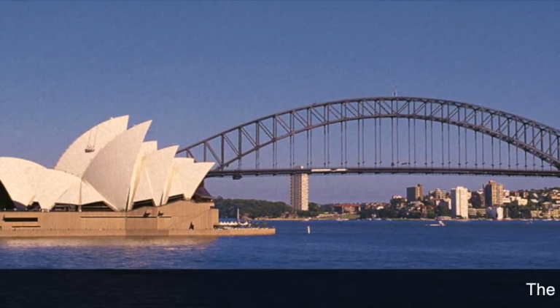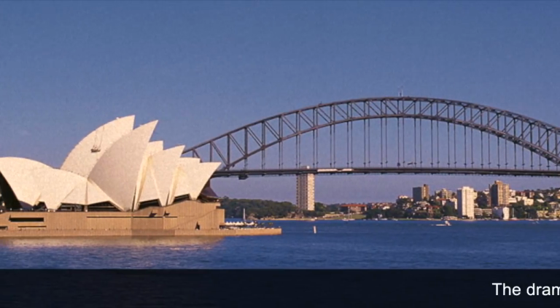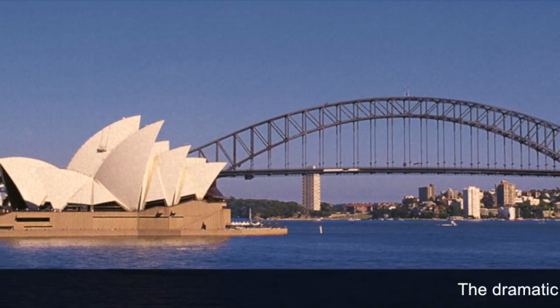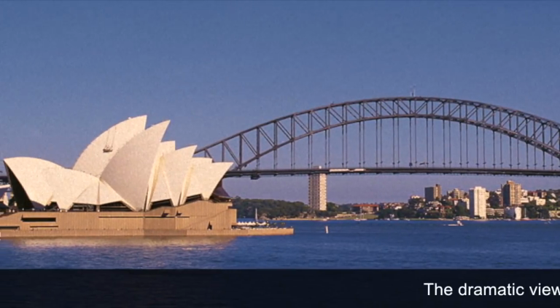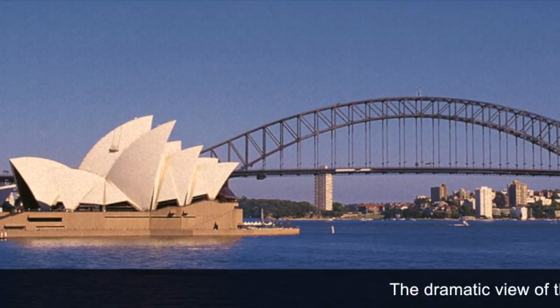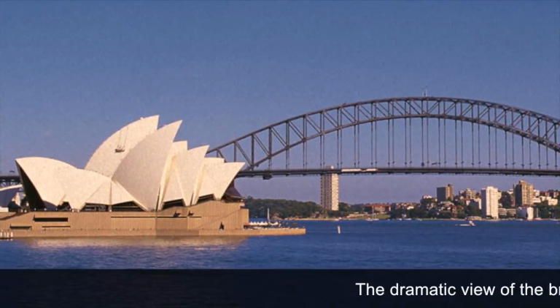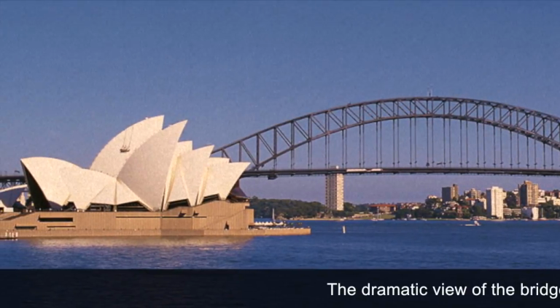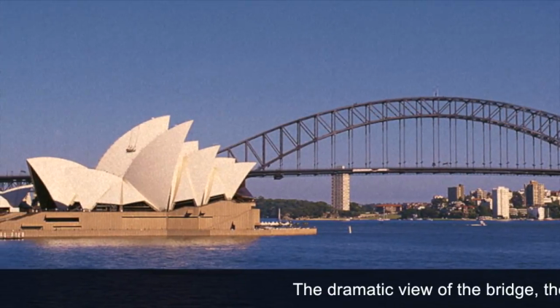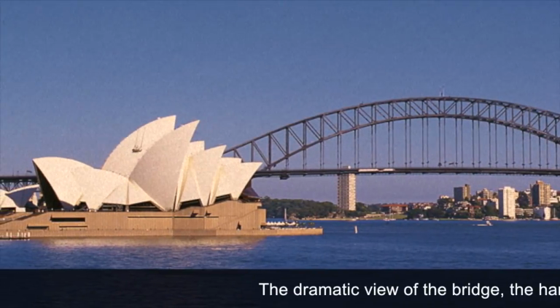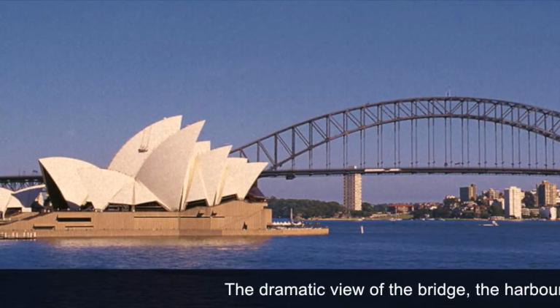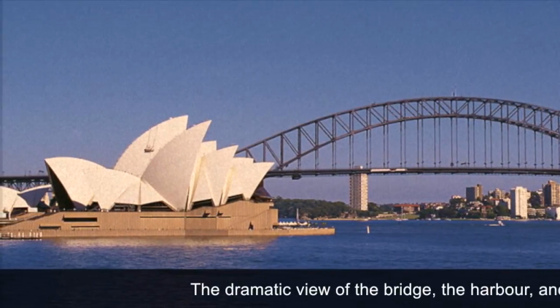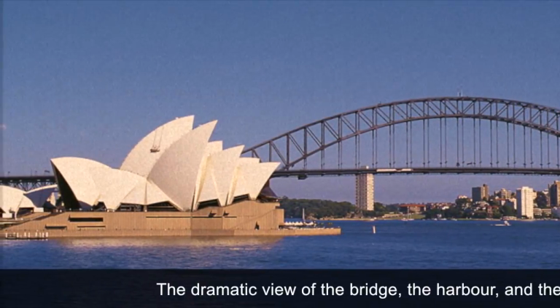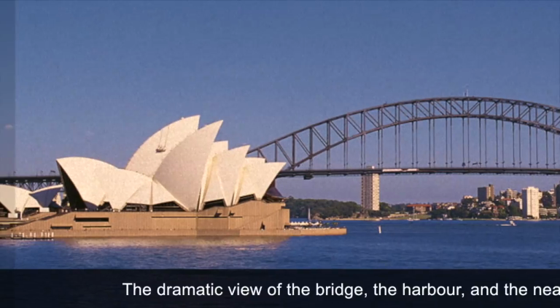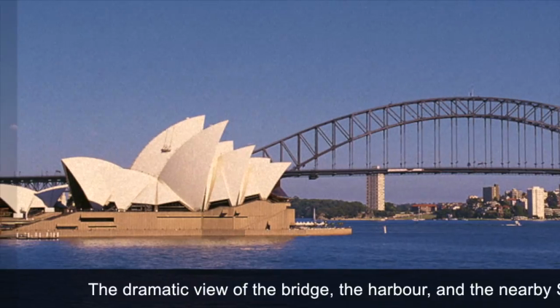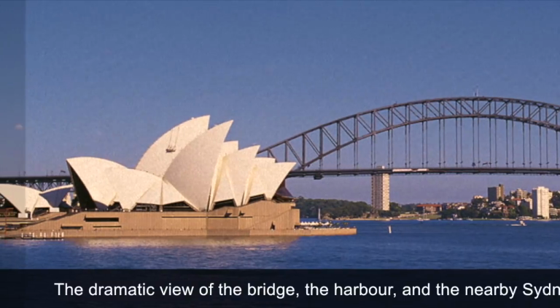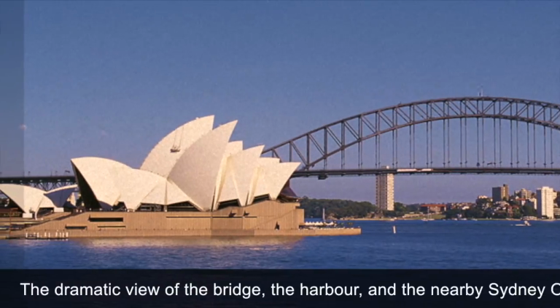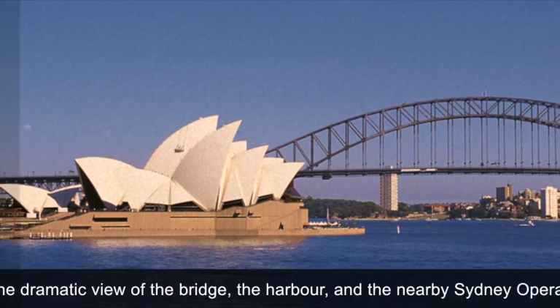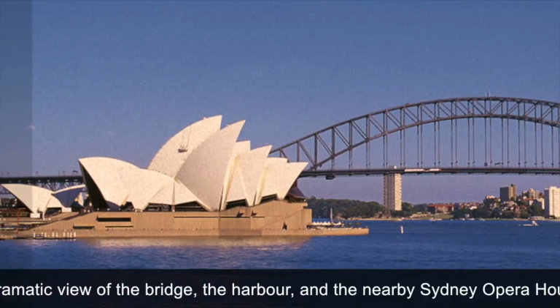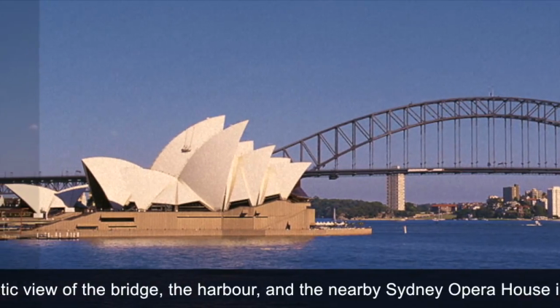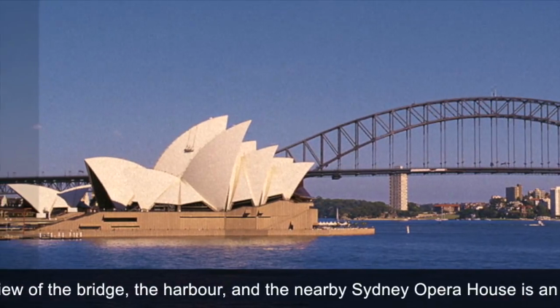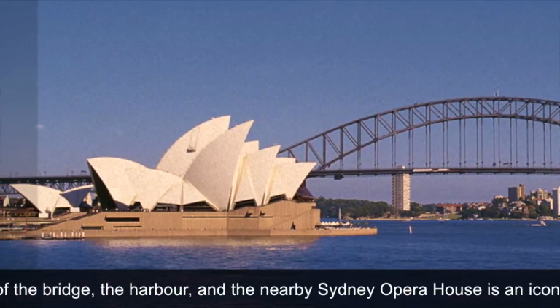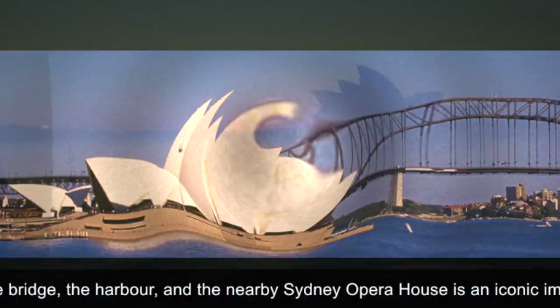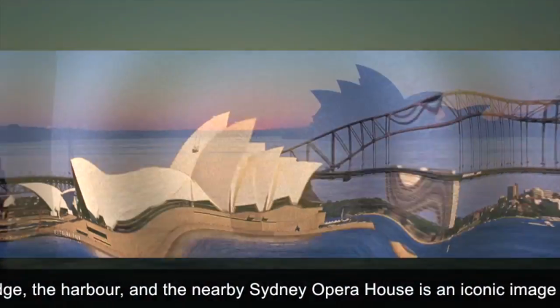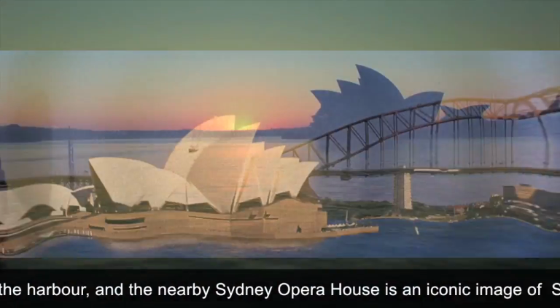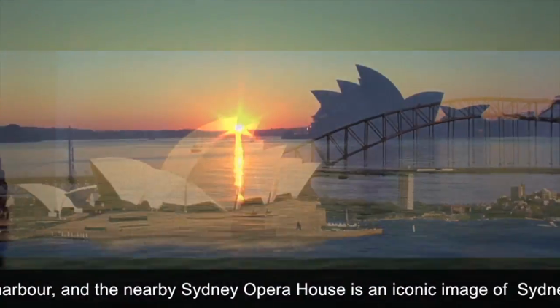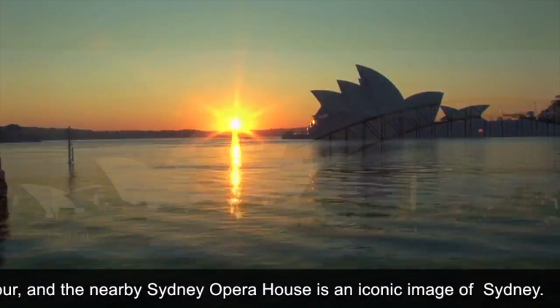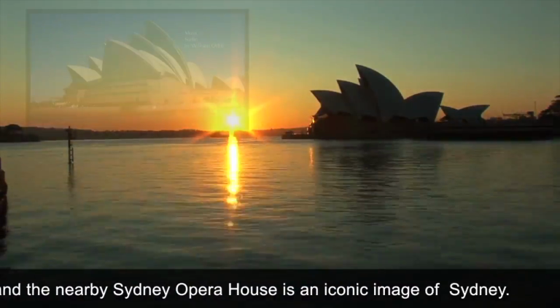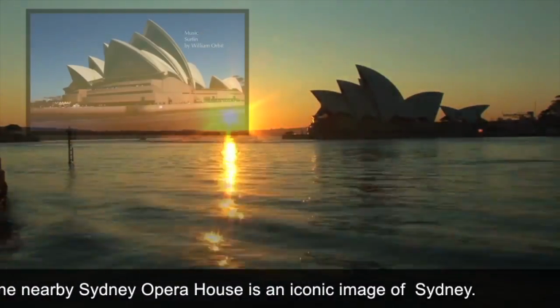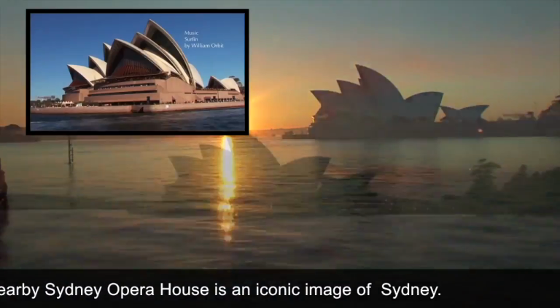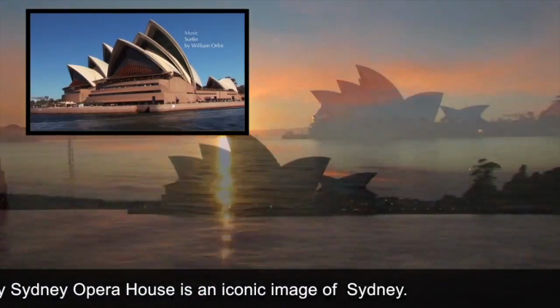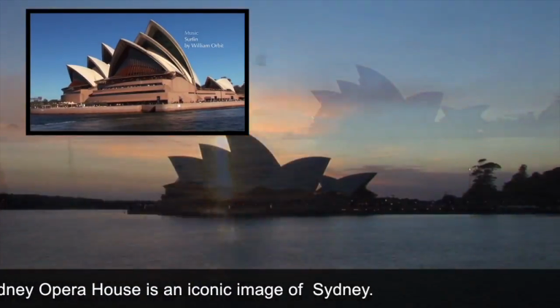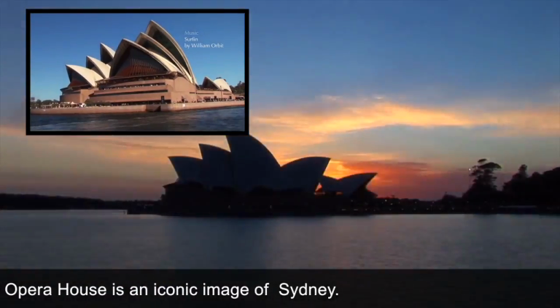The dramatic view of the bridge, the harbour, and the nearby opera houses are connected to the city.